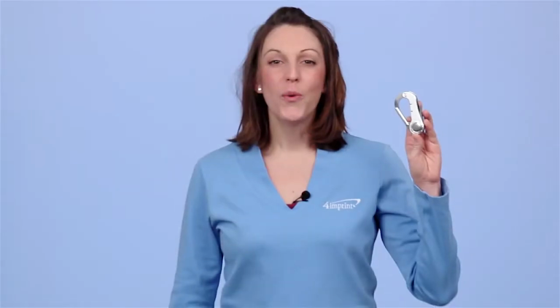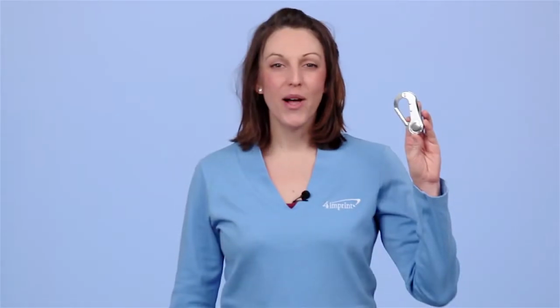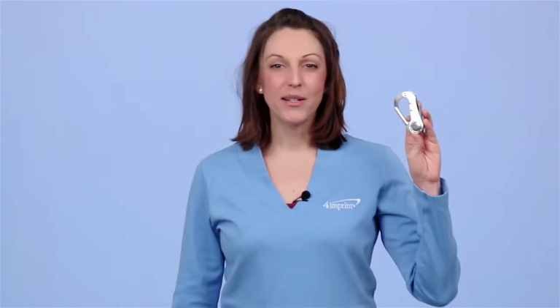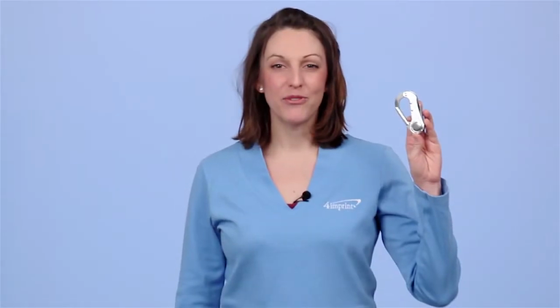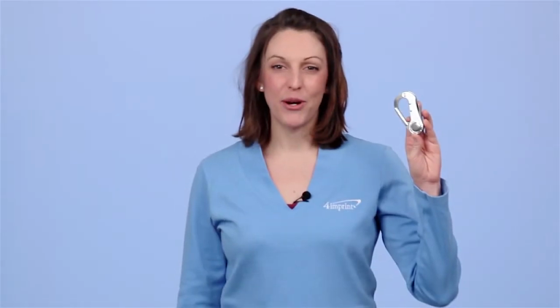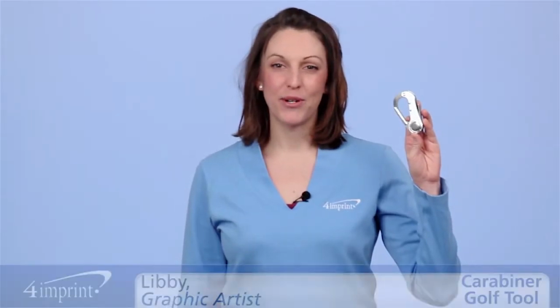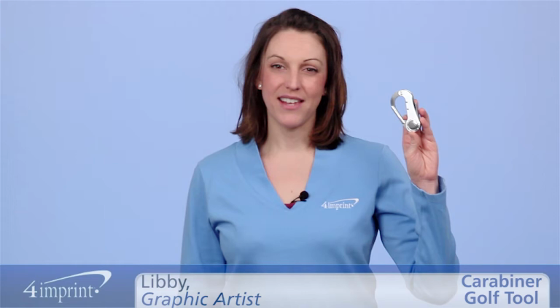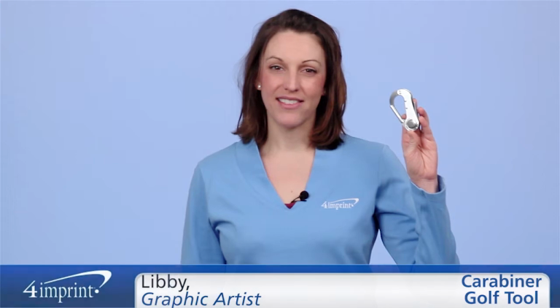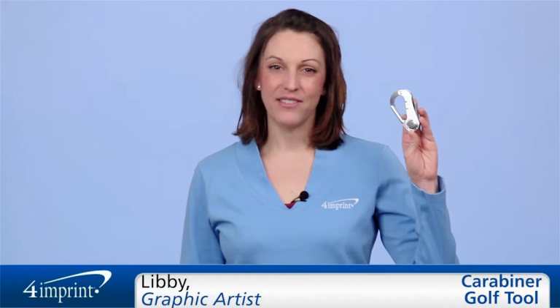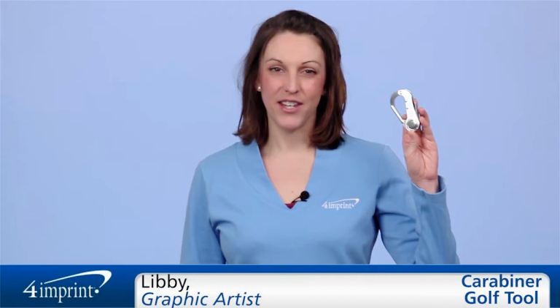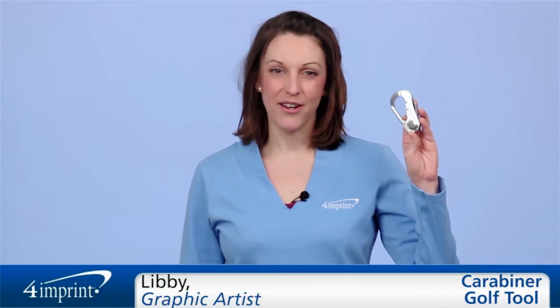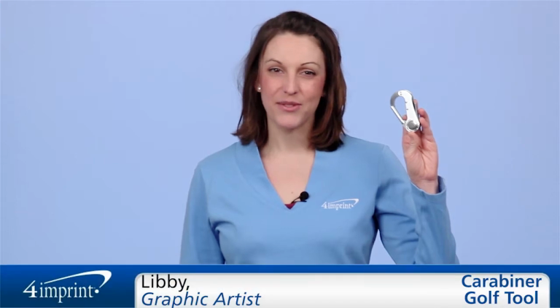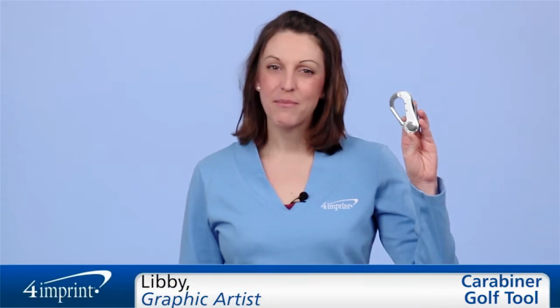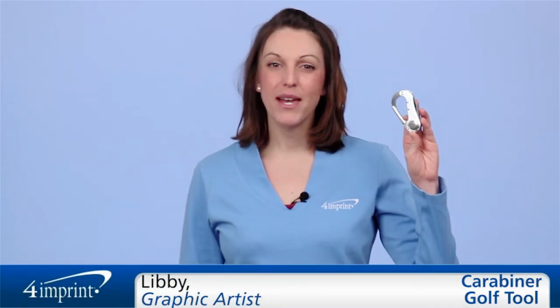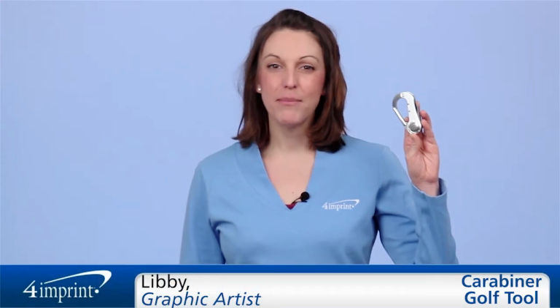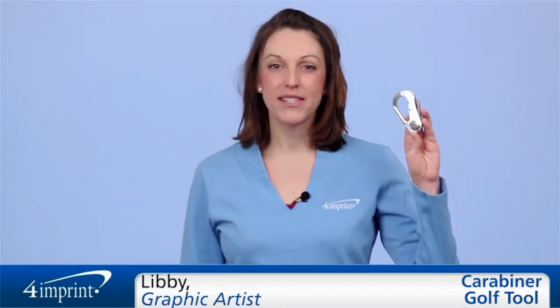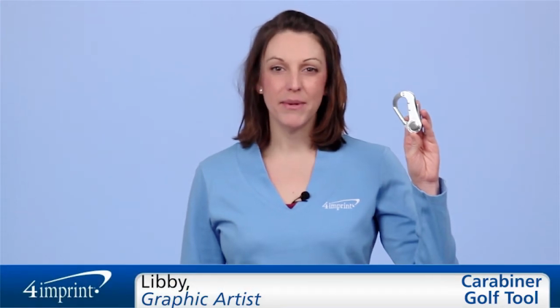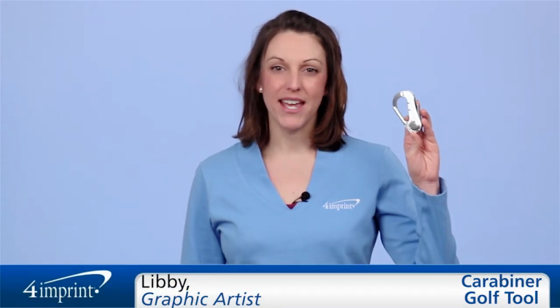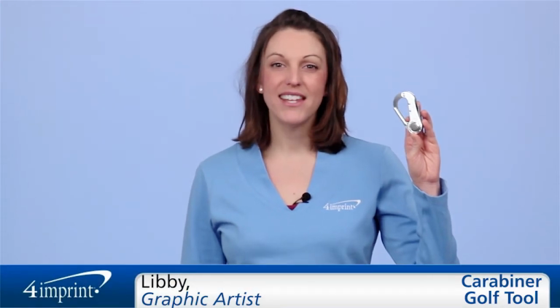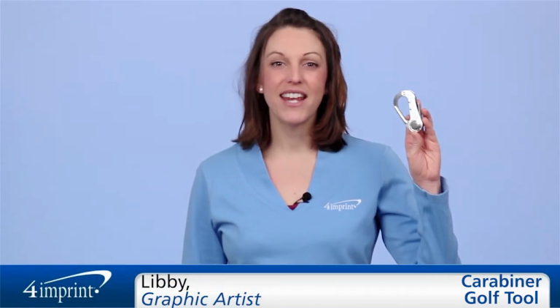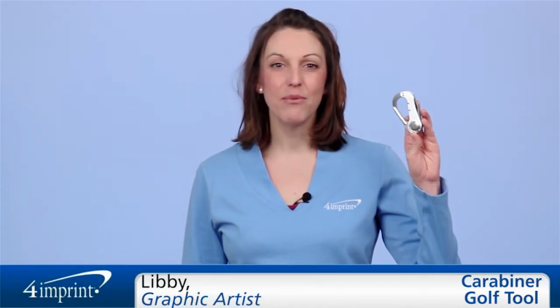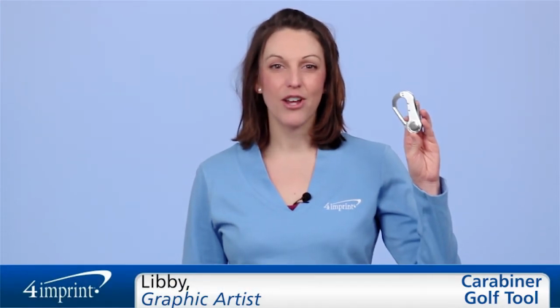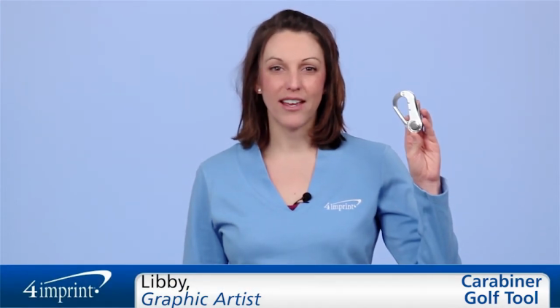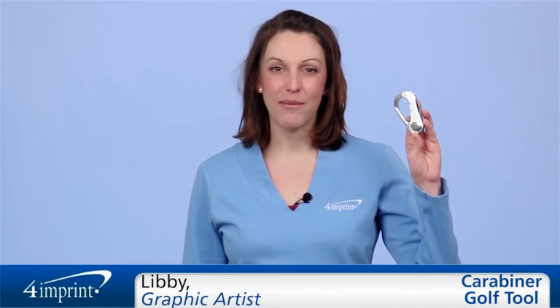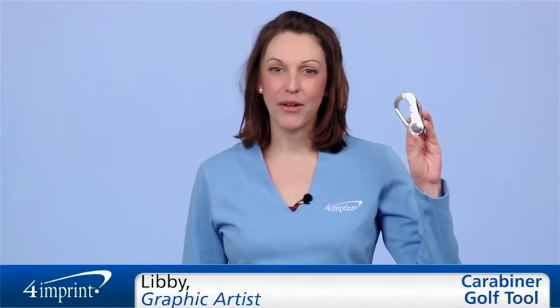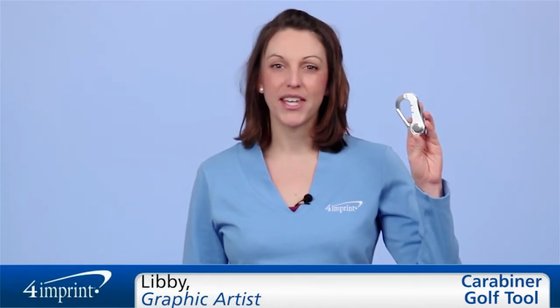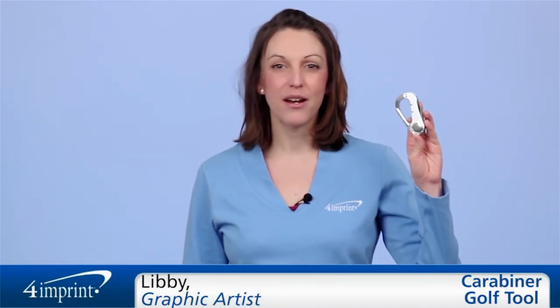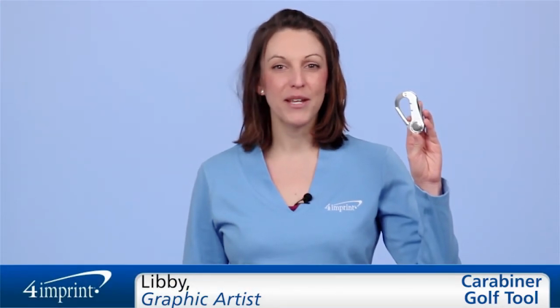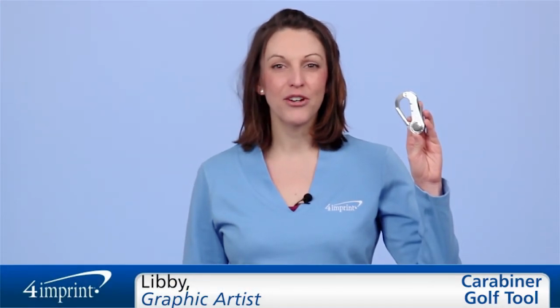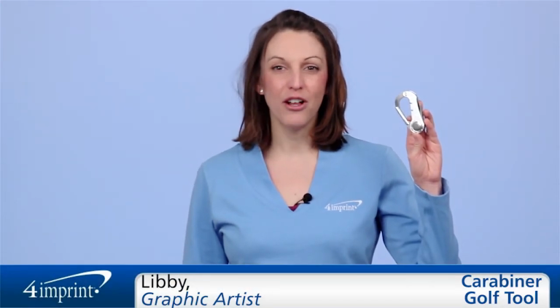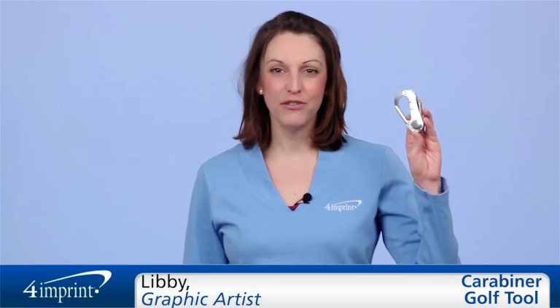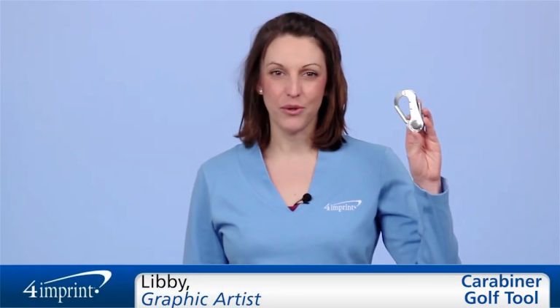Welcome to 4imprint's online videos. My name is Libby and today we're talking about the carabiner golf tool.